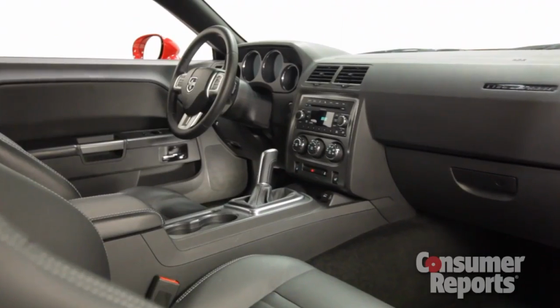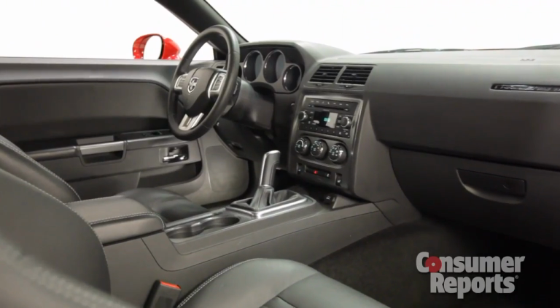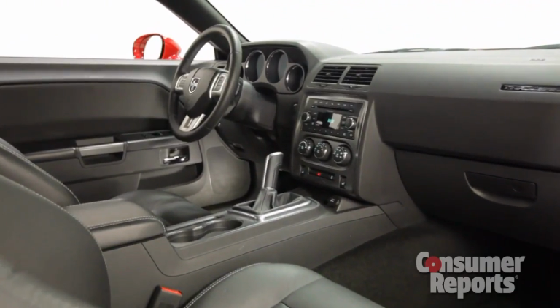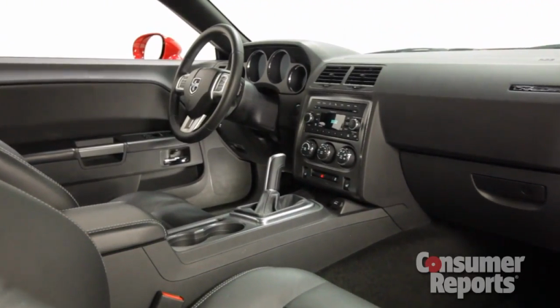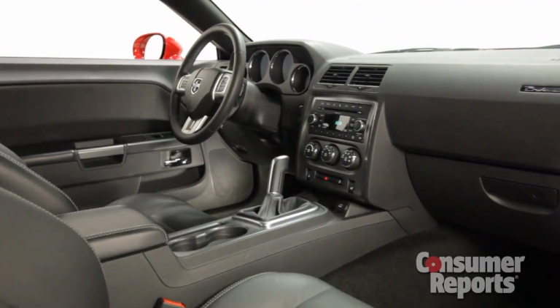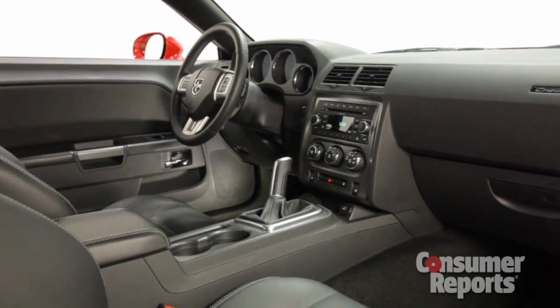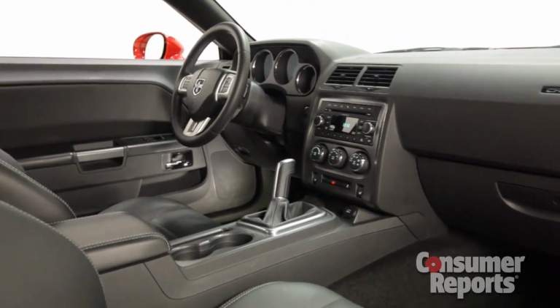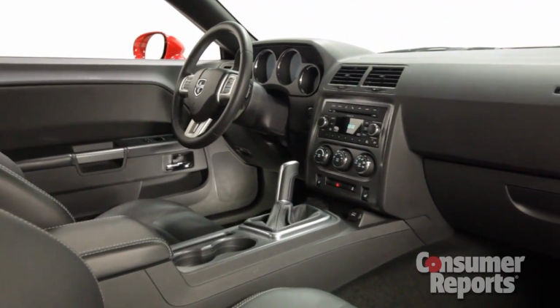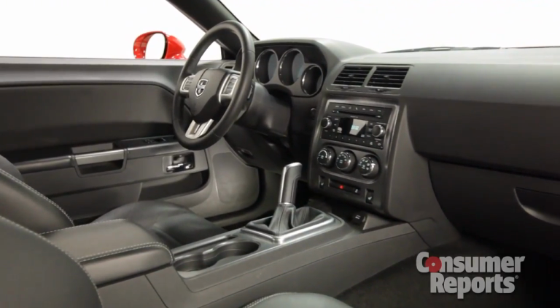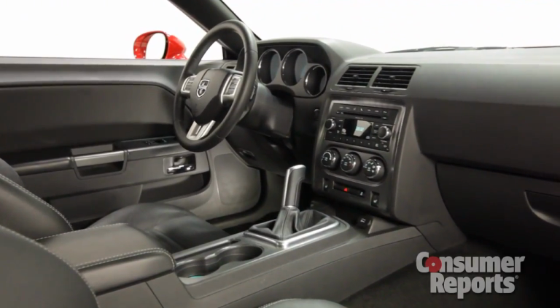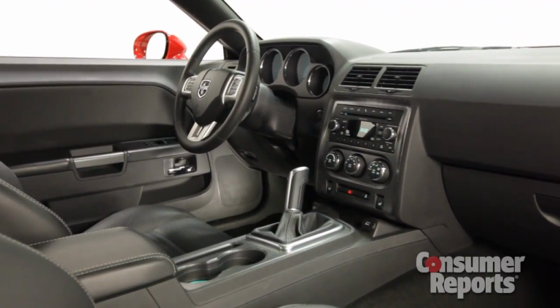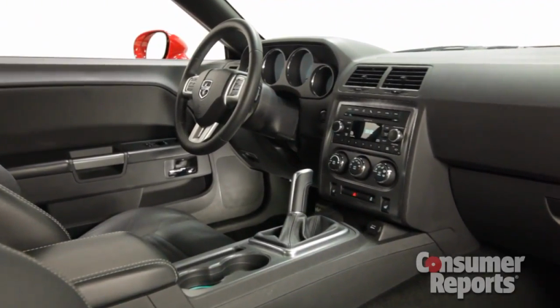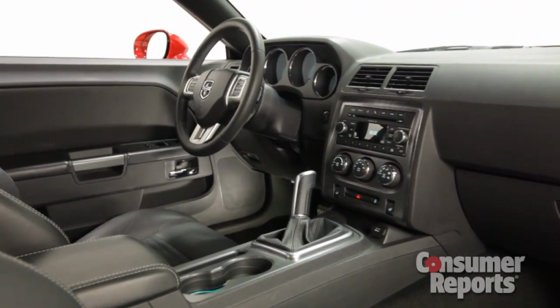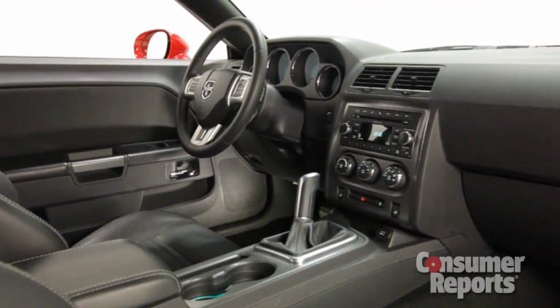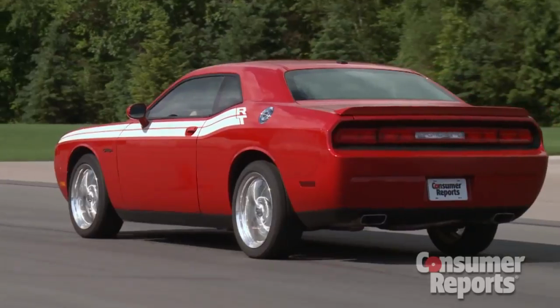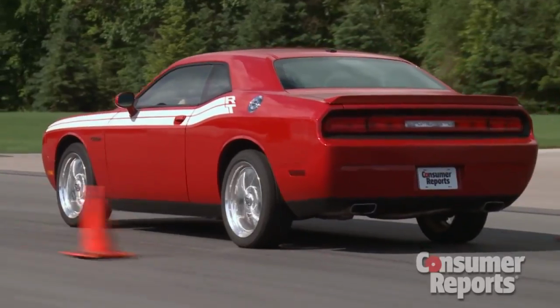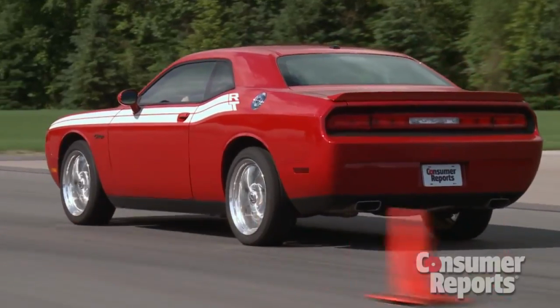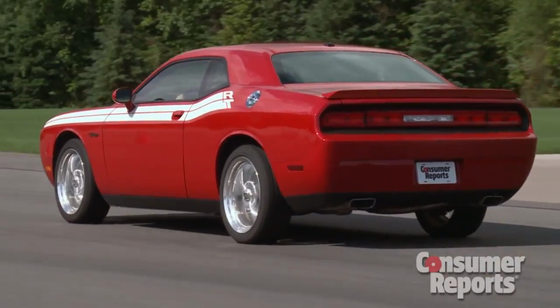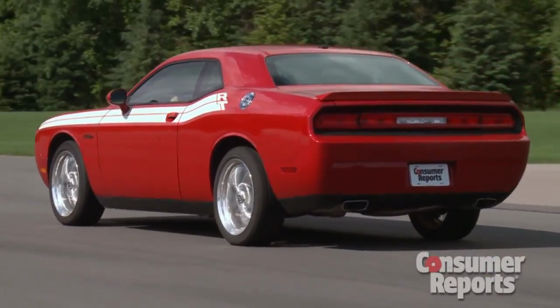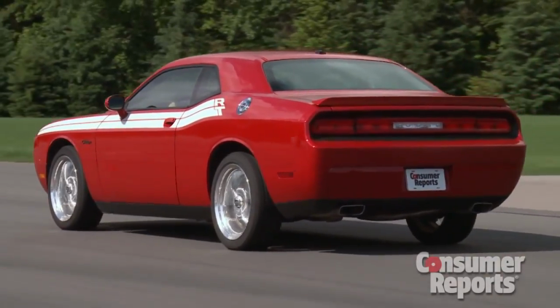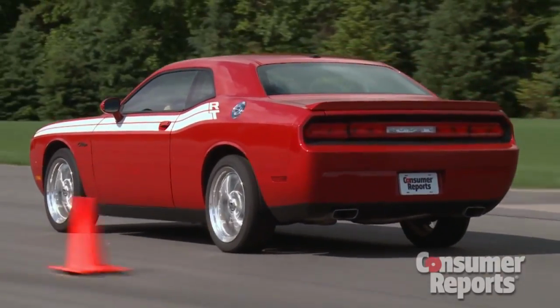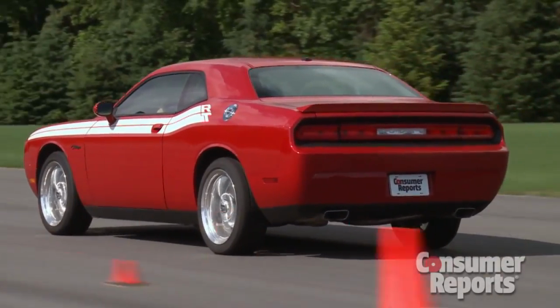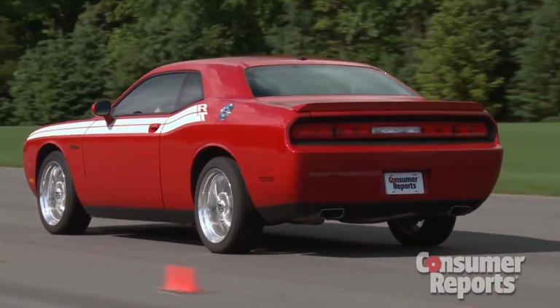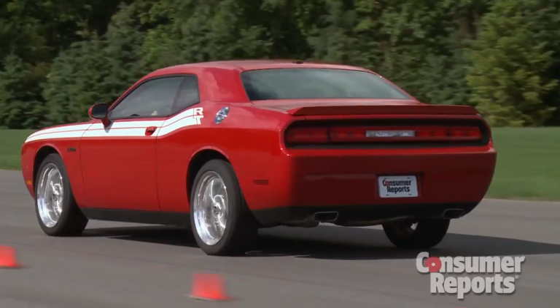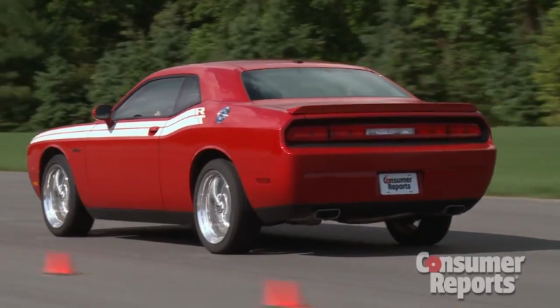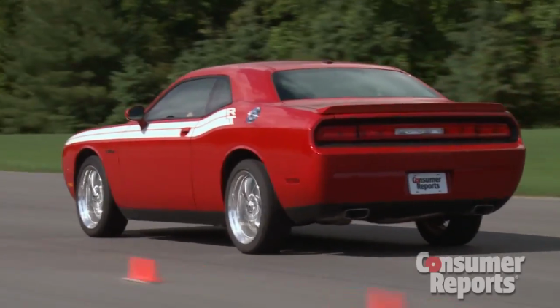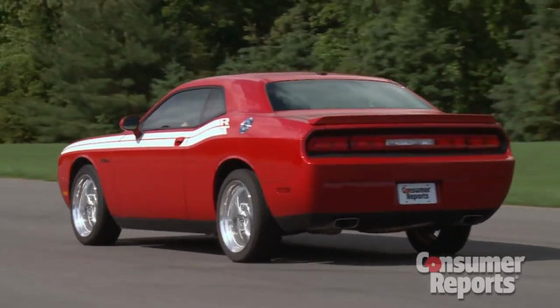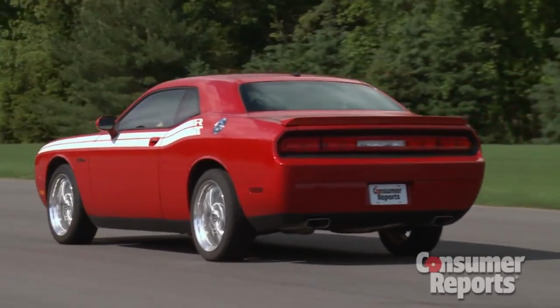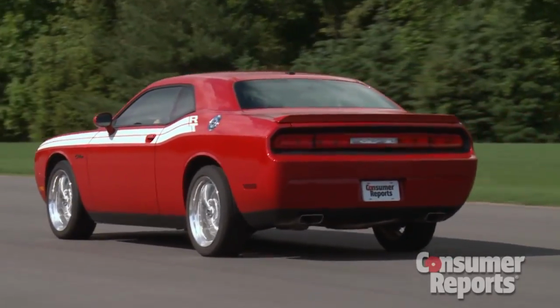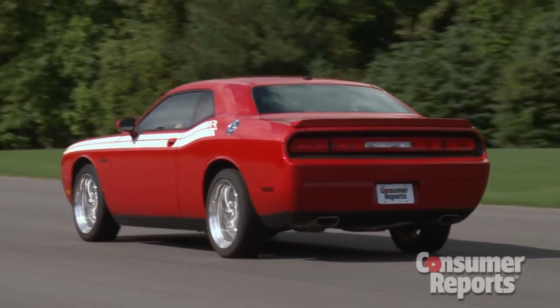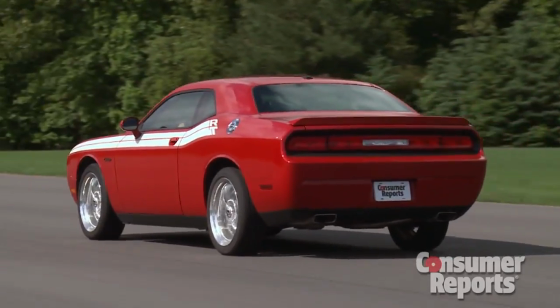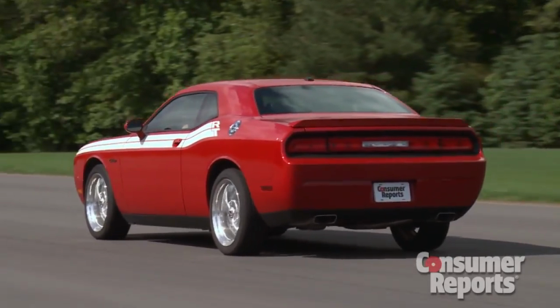Front seats, they're wide and they're couch-like. Seeing out of the back of the Challenger is a bit tough with a thick rear roof pillar.